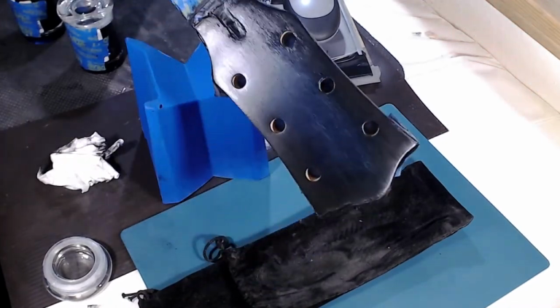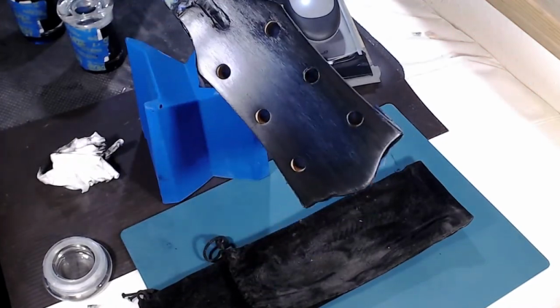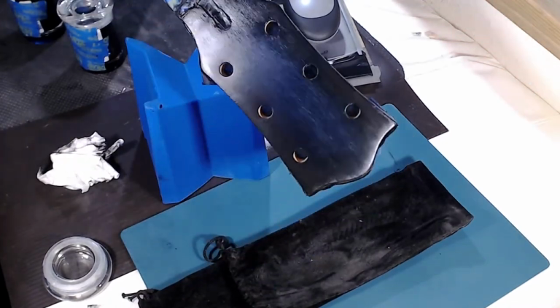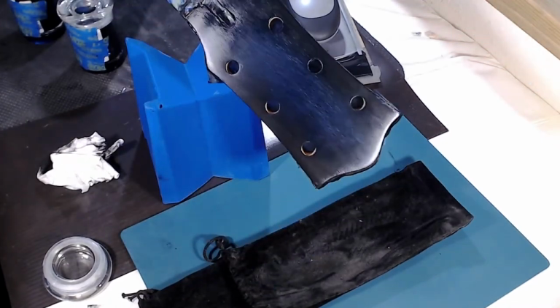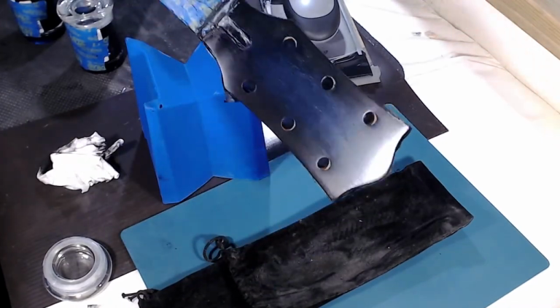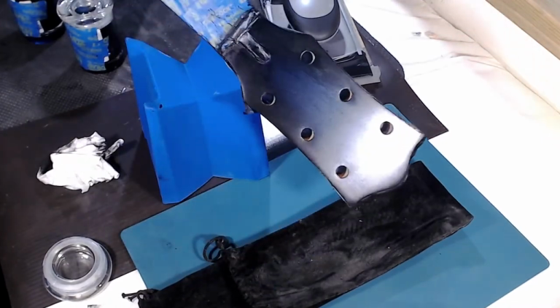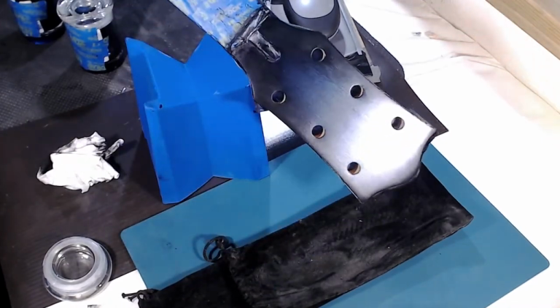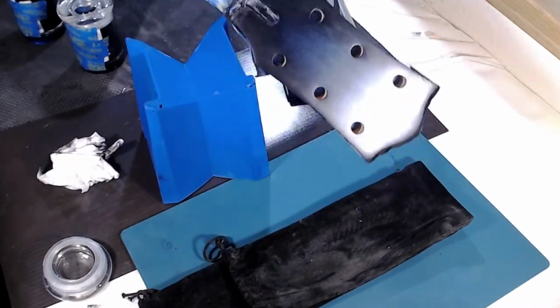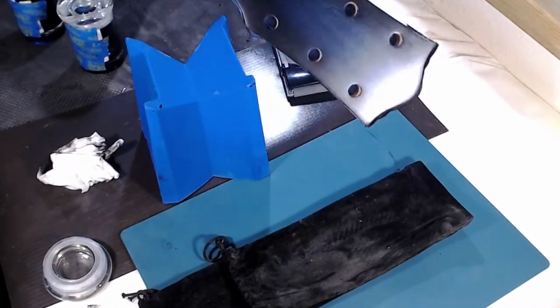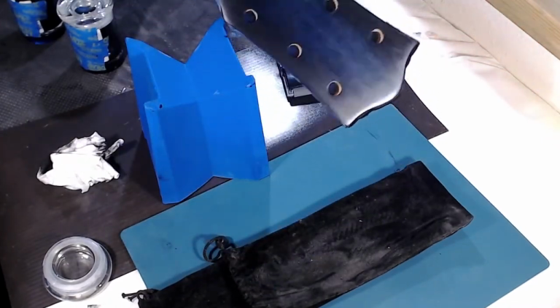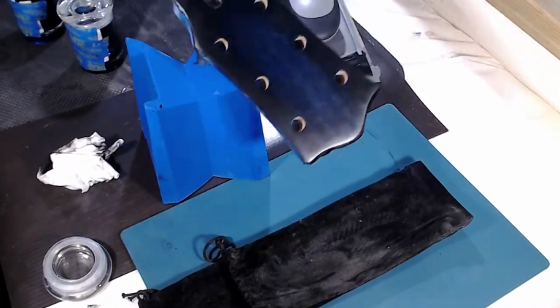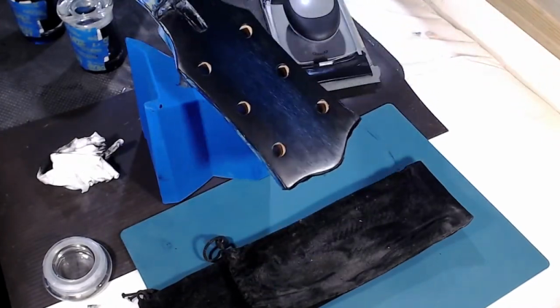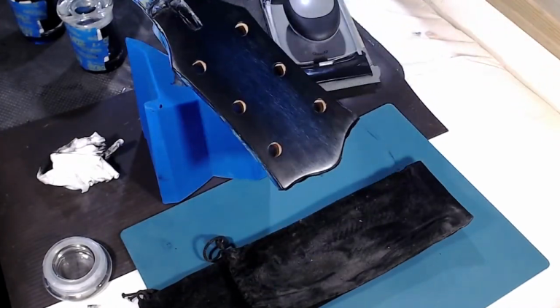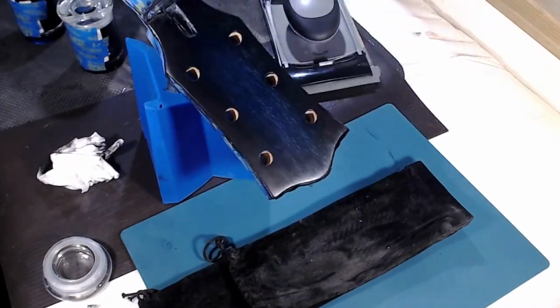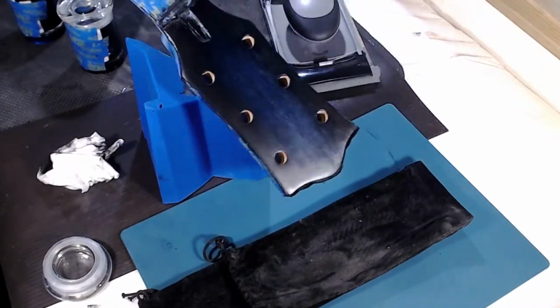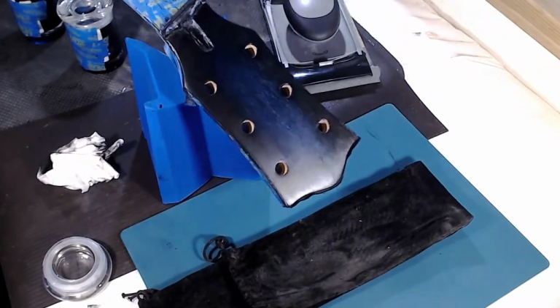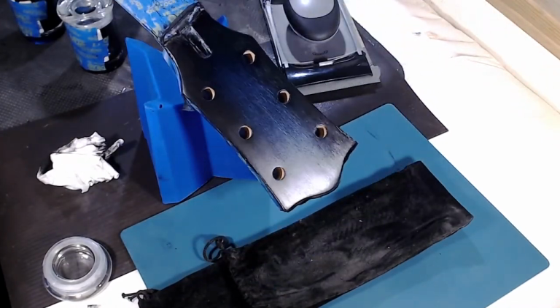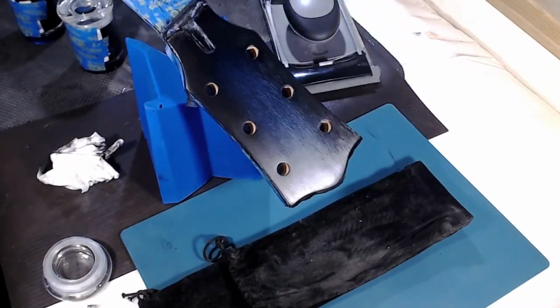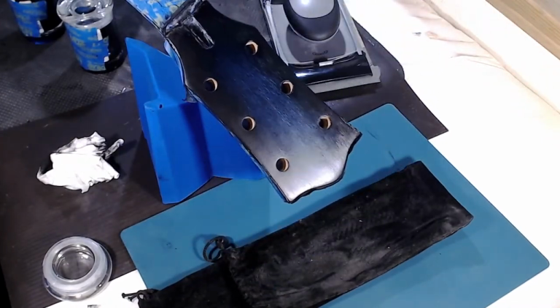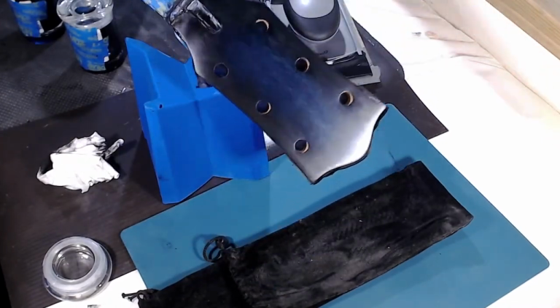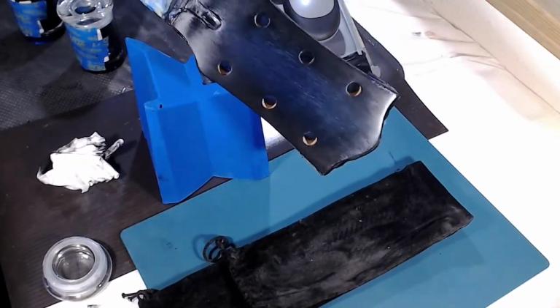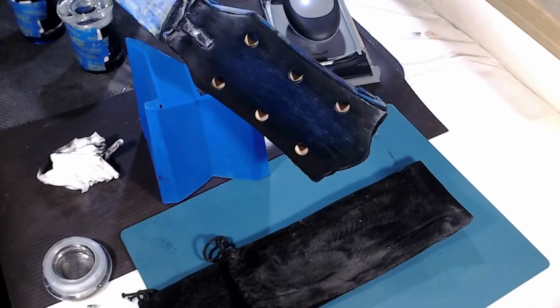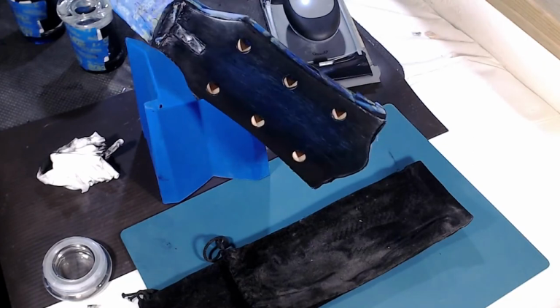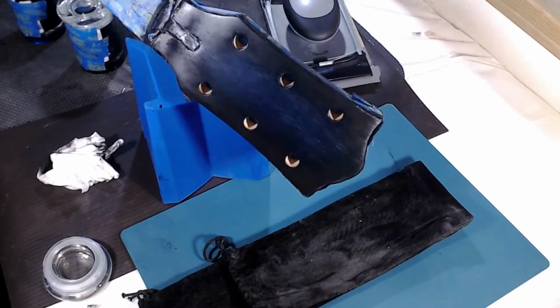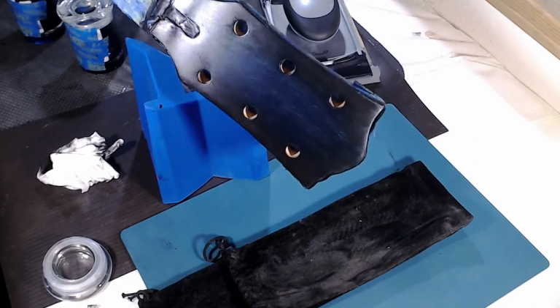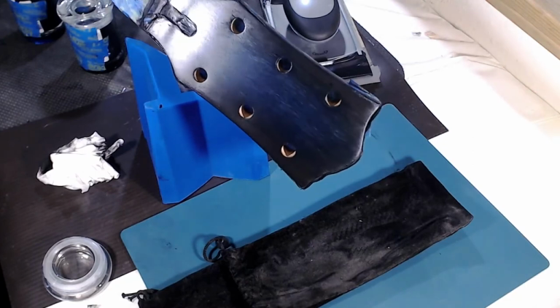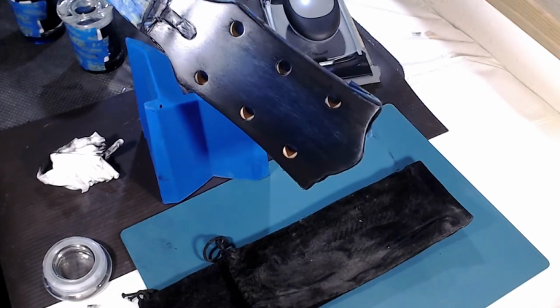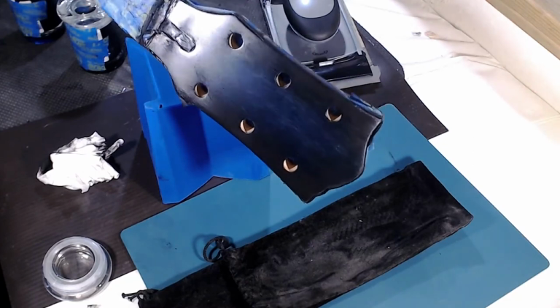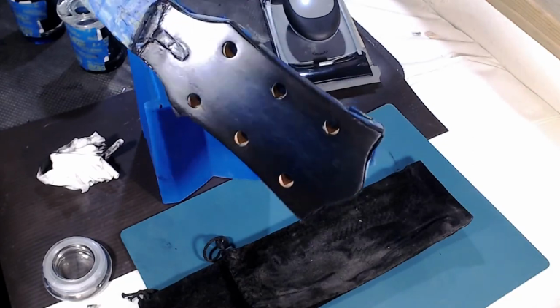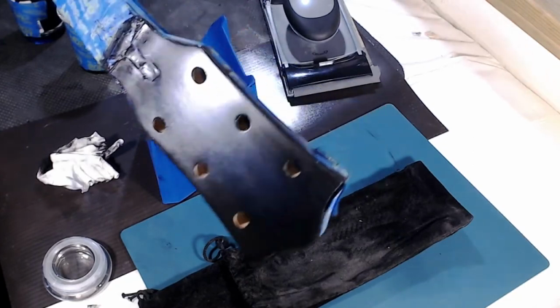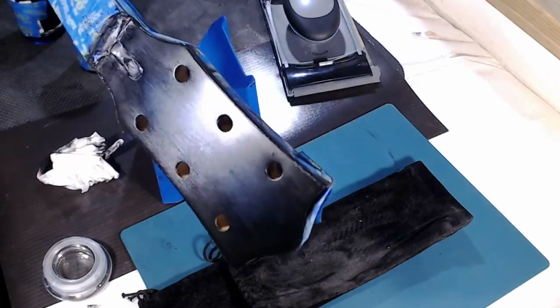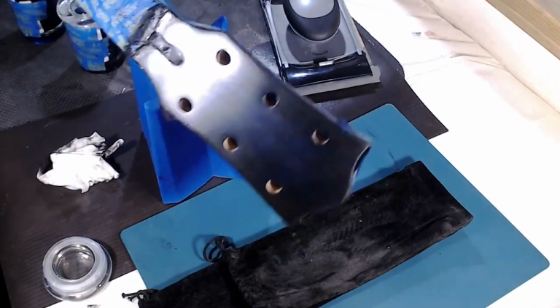It's hard to get a good view in the light, but I think it's looking good.